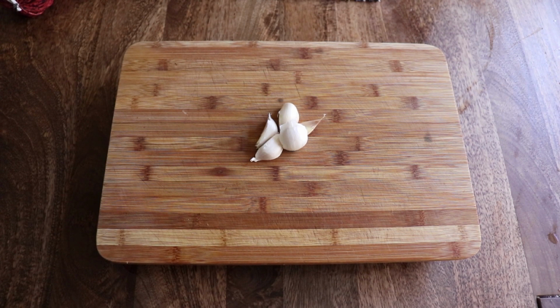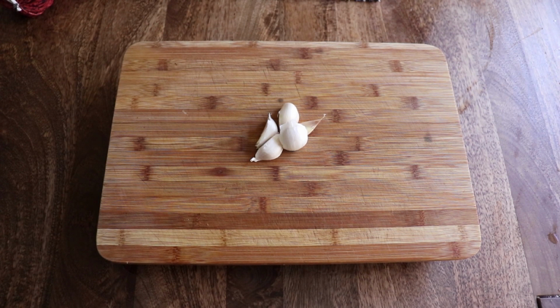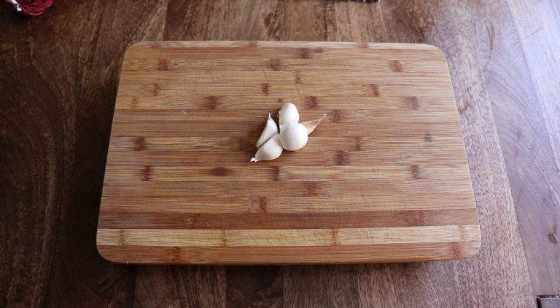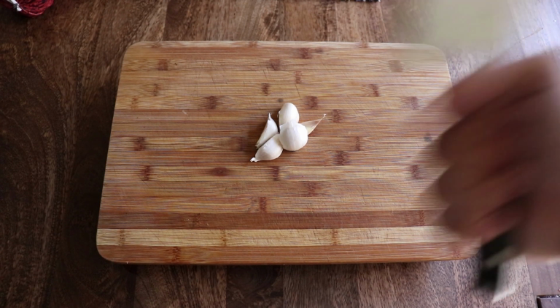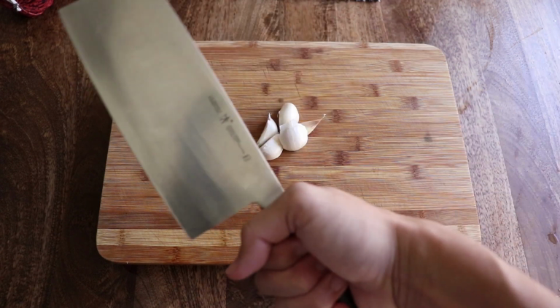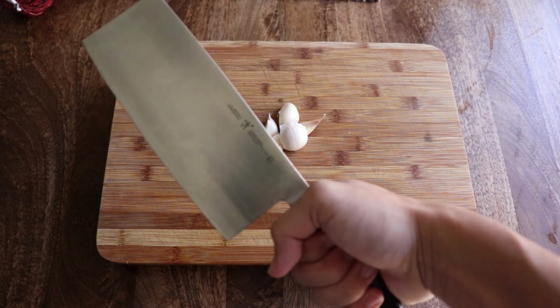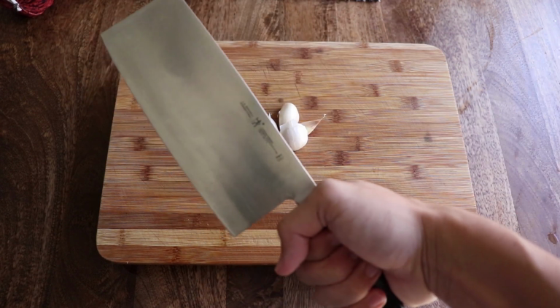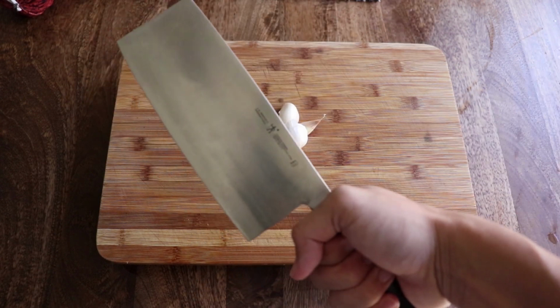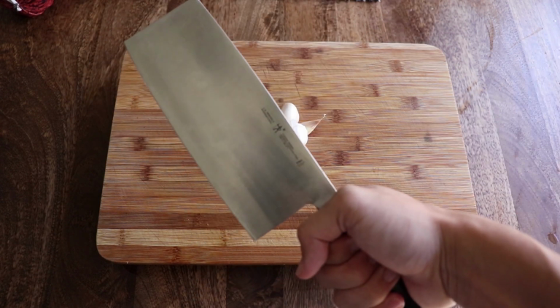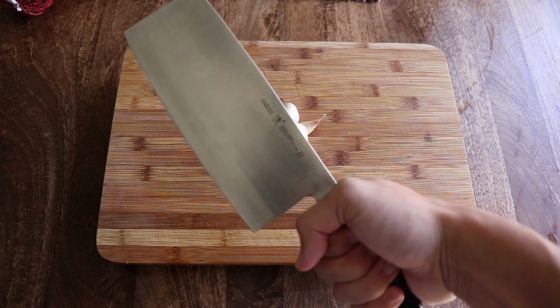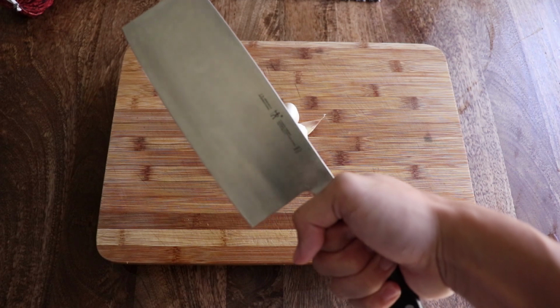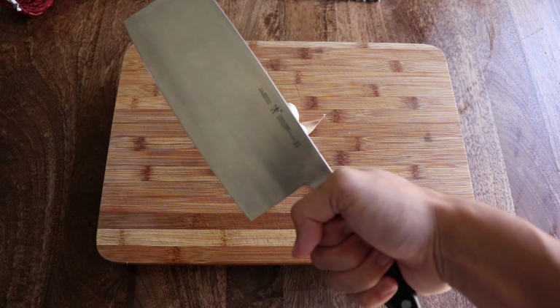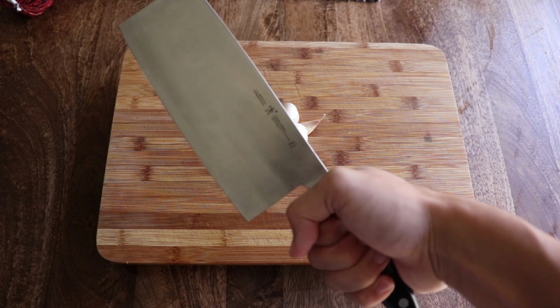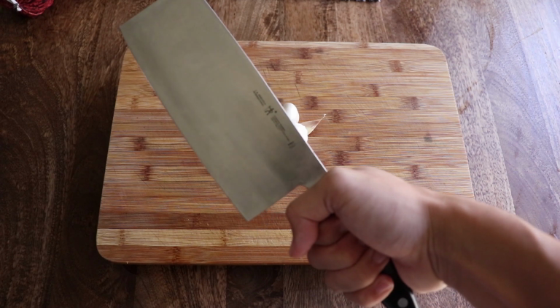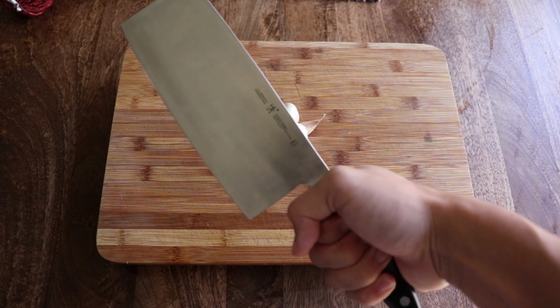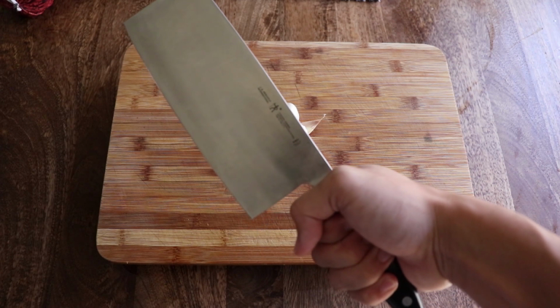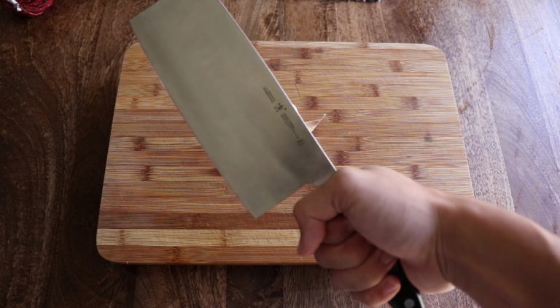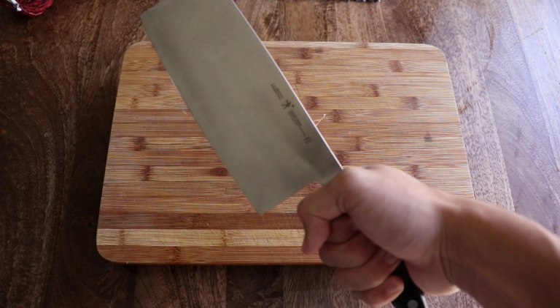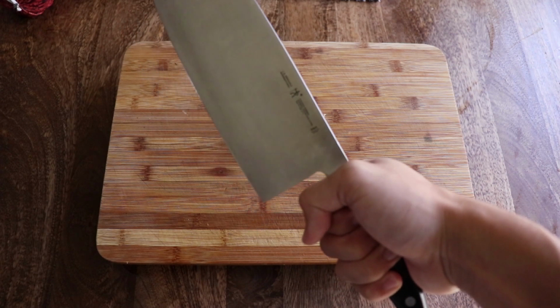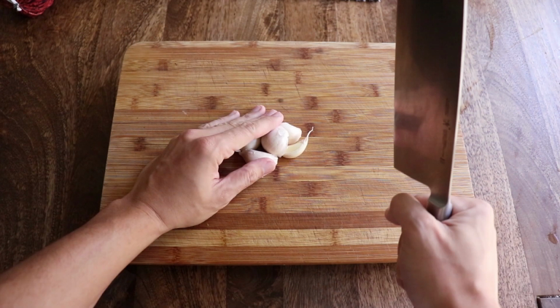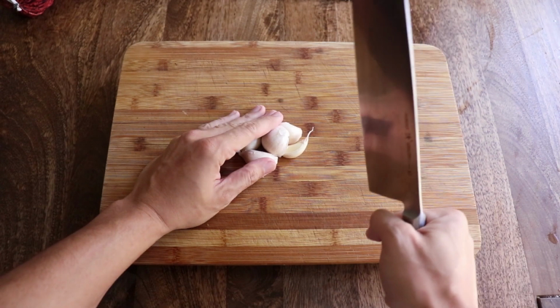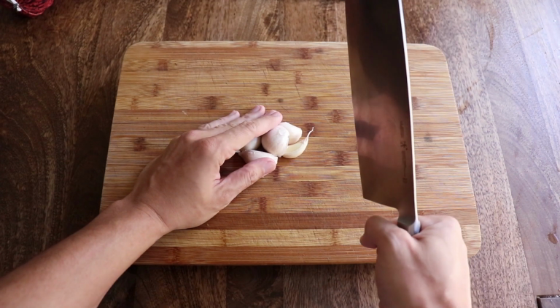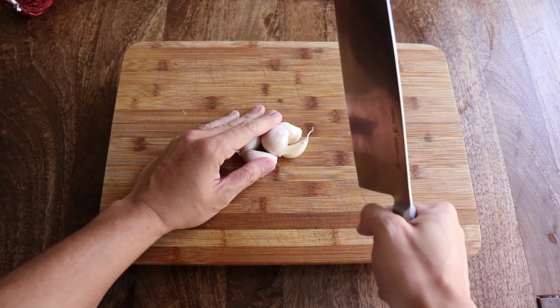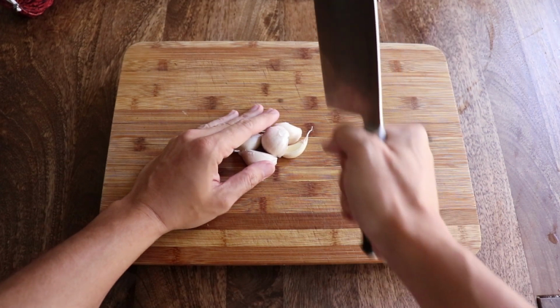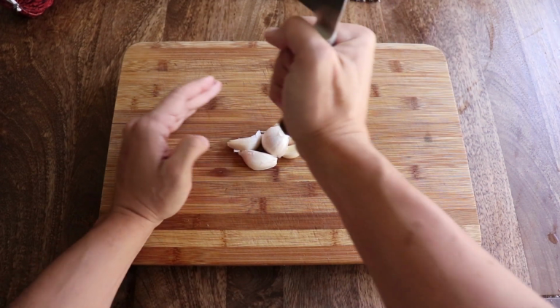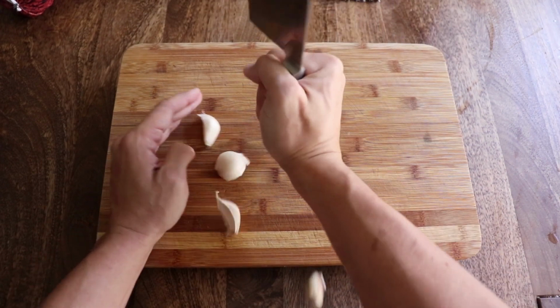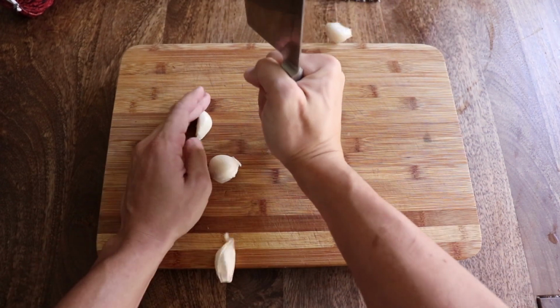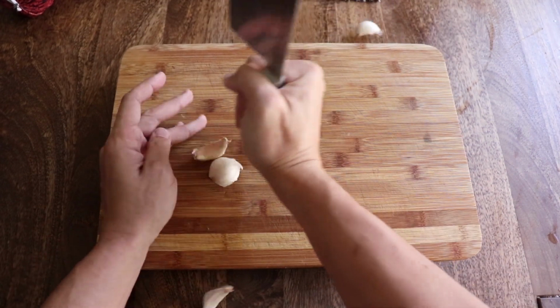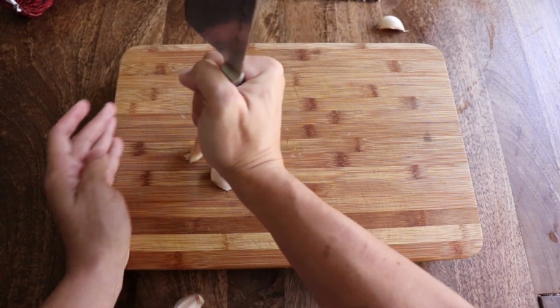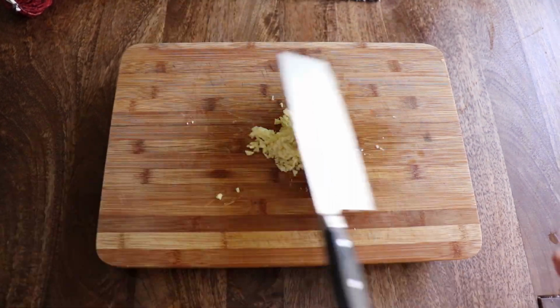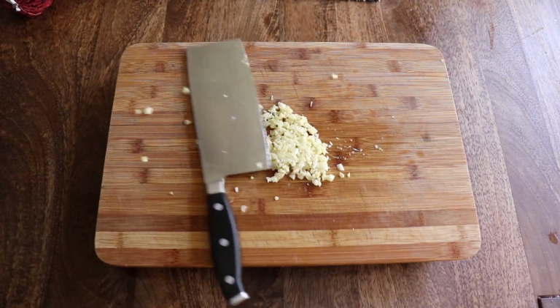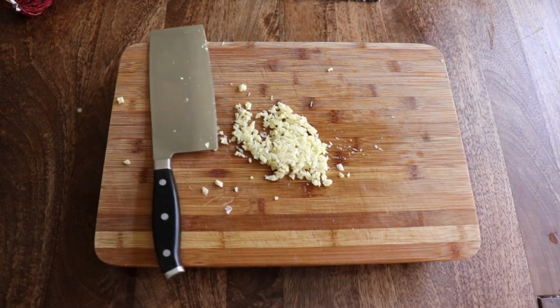This is my chopping knife. It's heavy, sharp, and good for flossing. Okay, chopped.